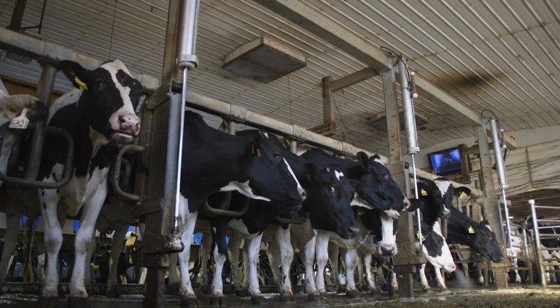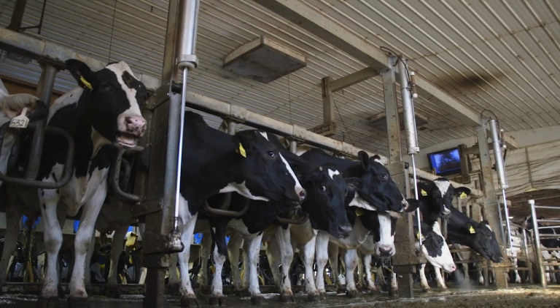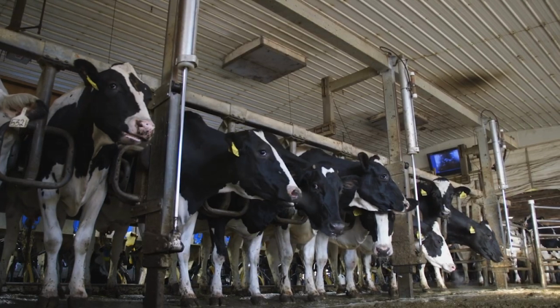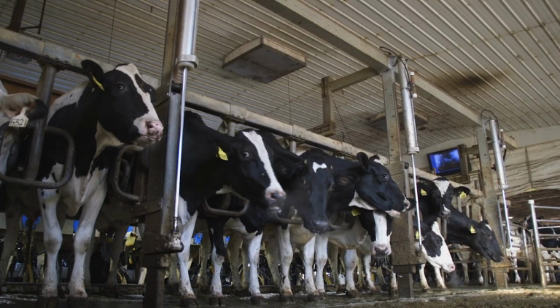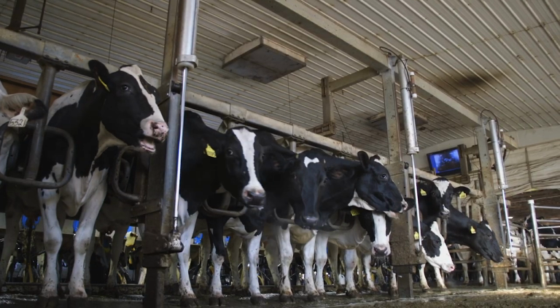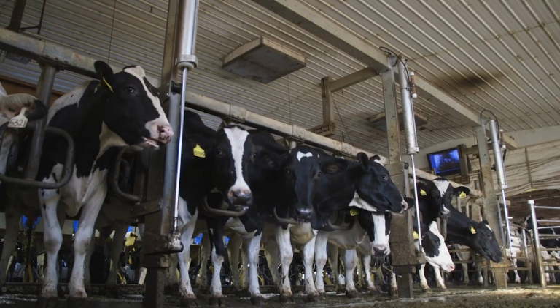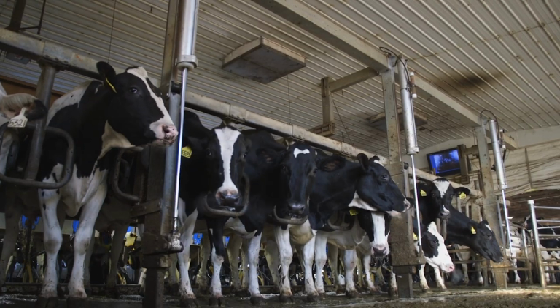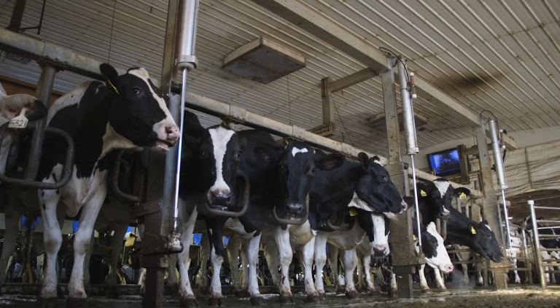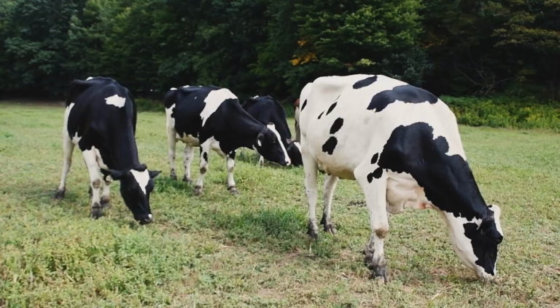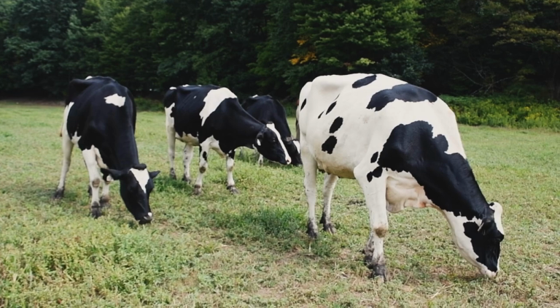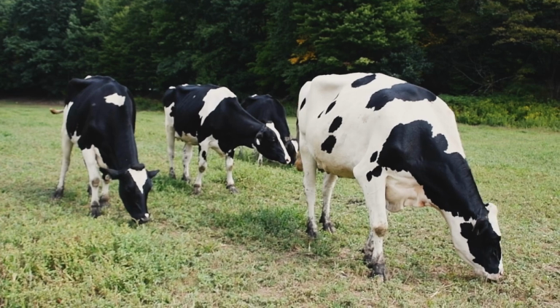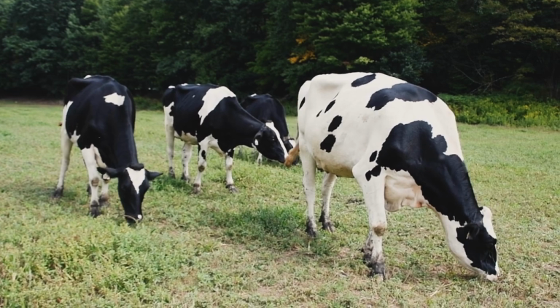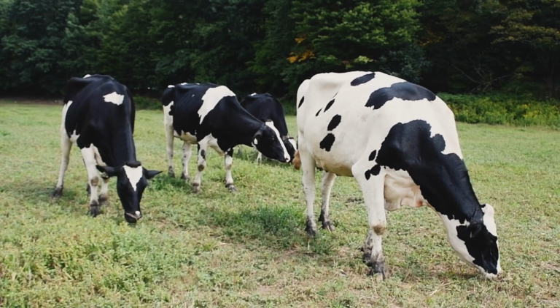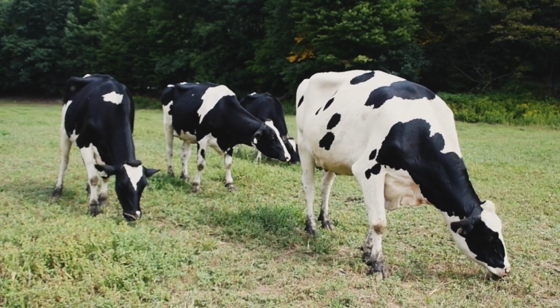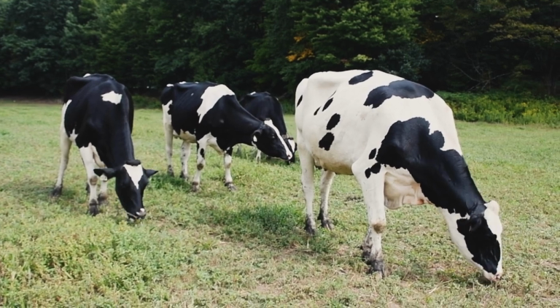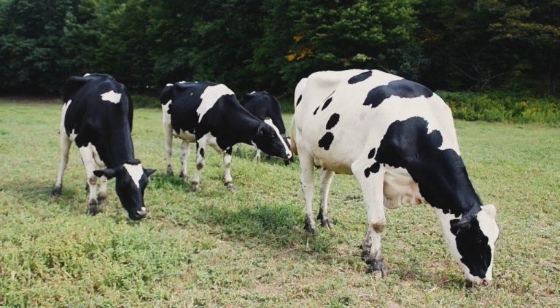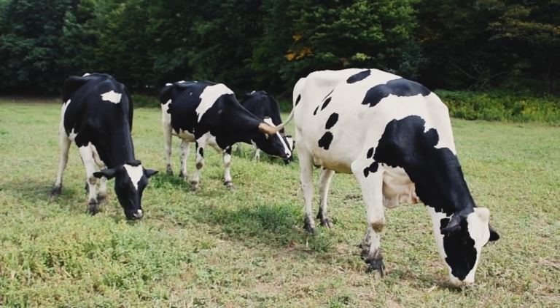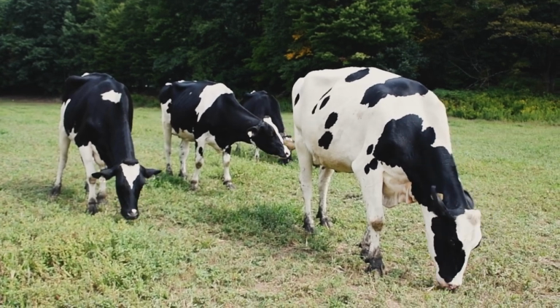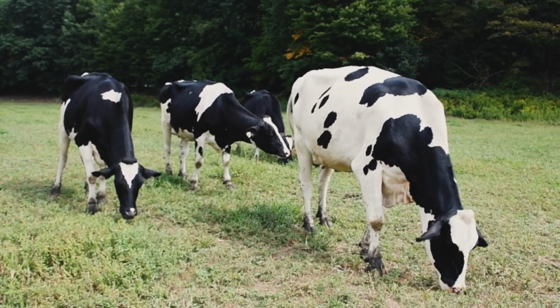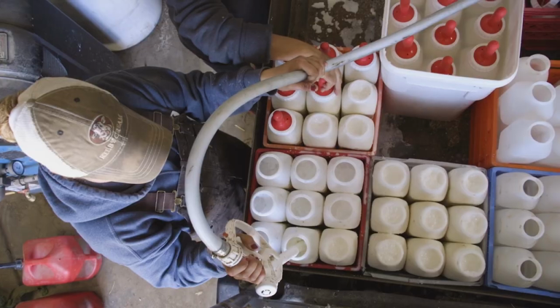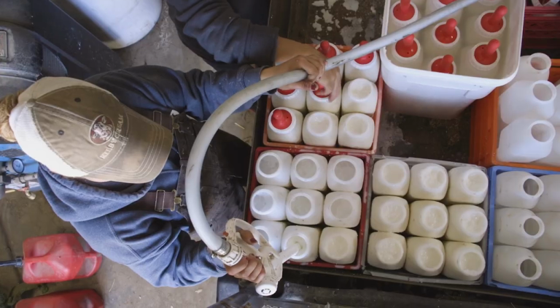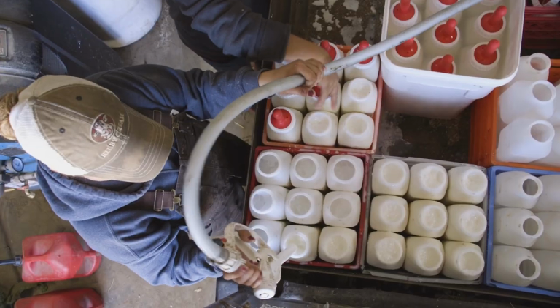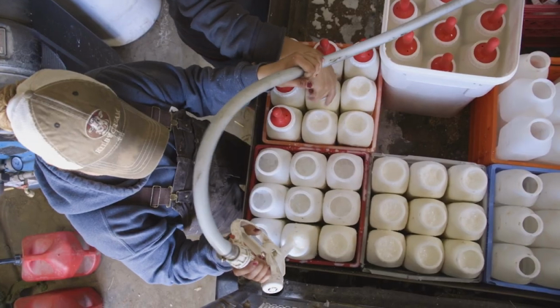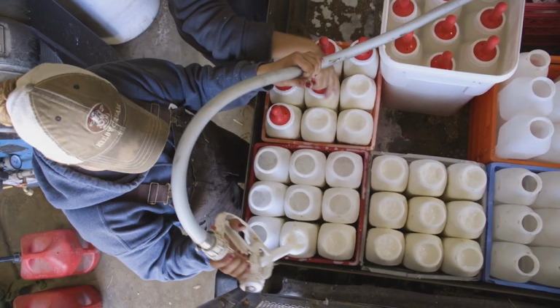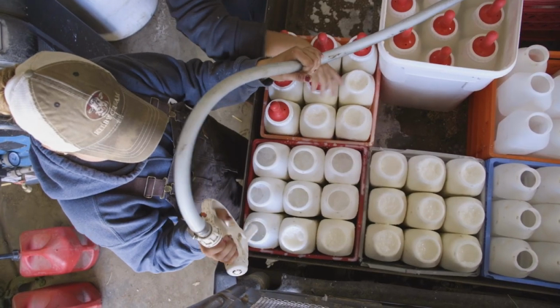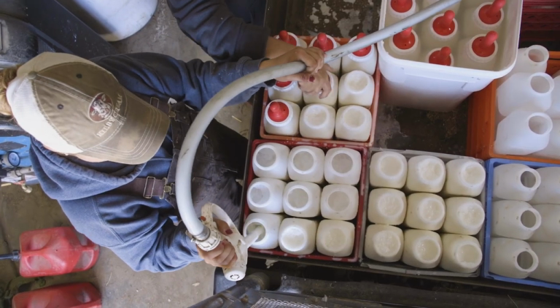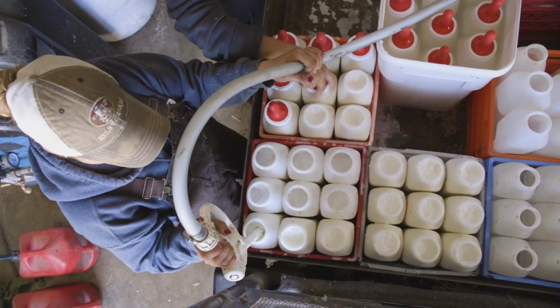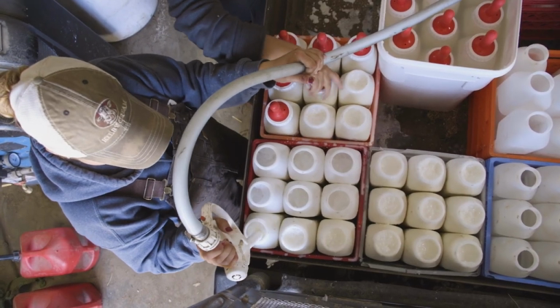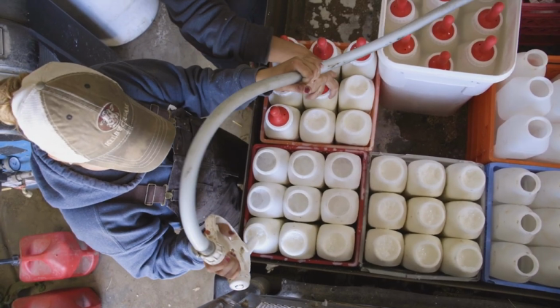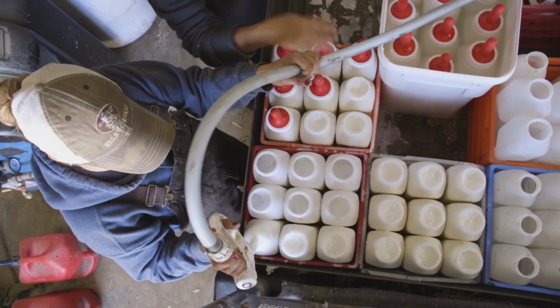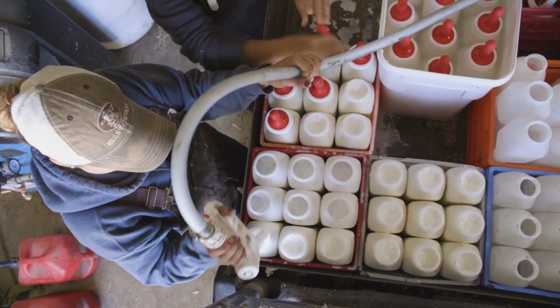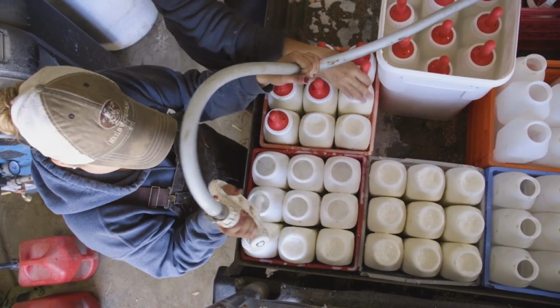And the progress isn't slowing anytime soon, says Jason Osterstock, vice president of Precision Animal Health for Zoetis.